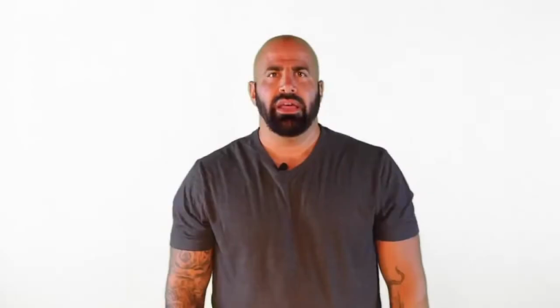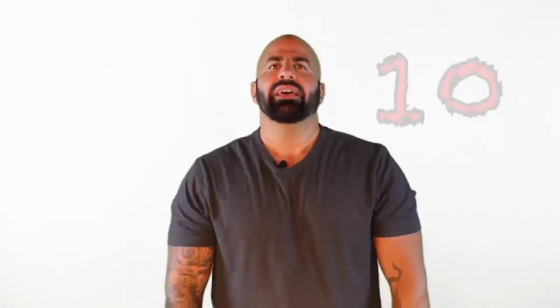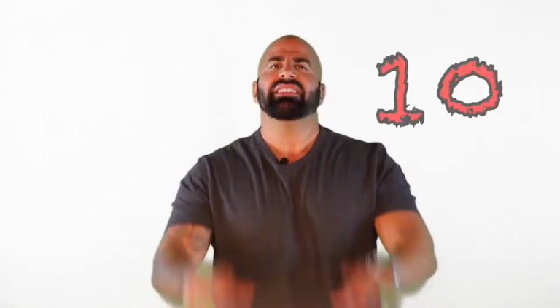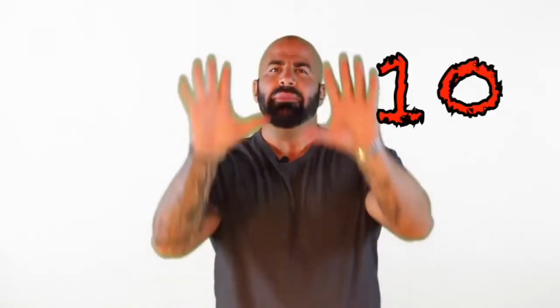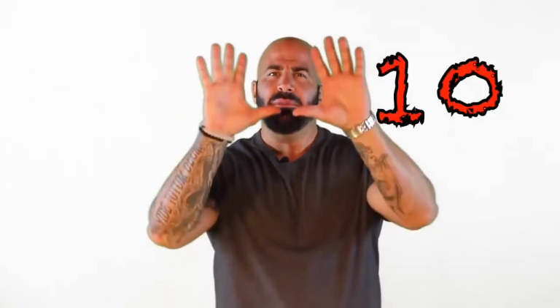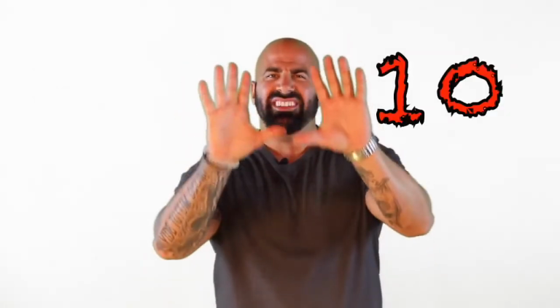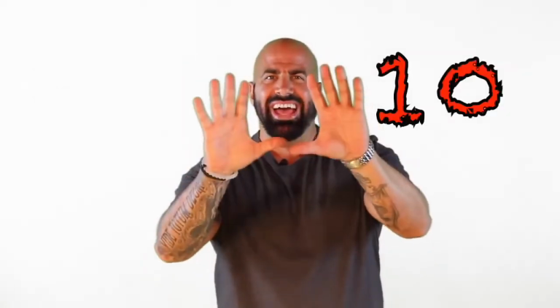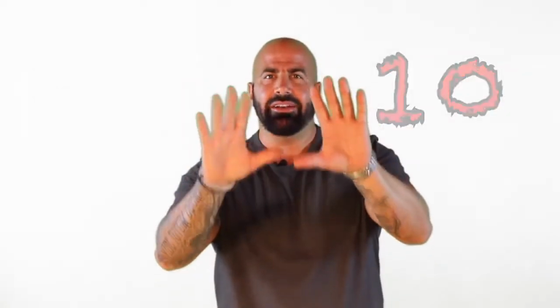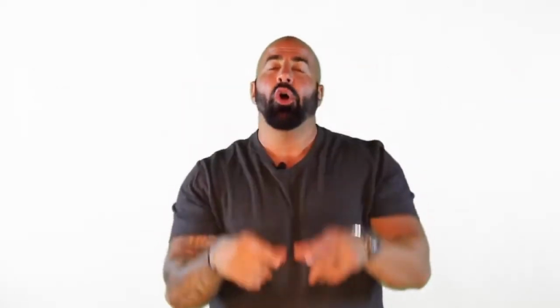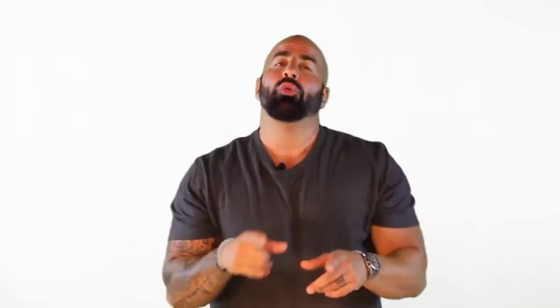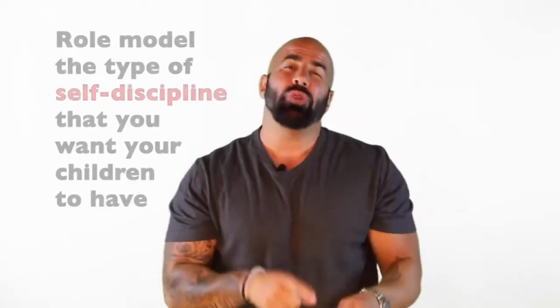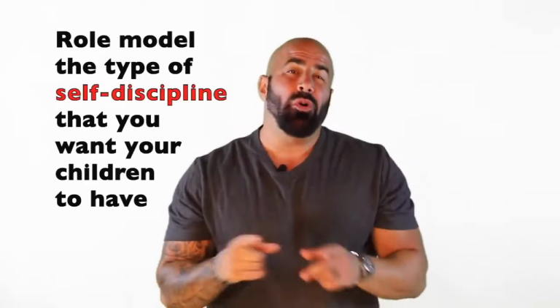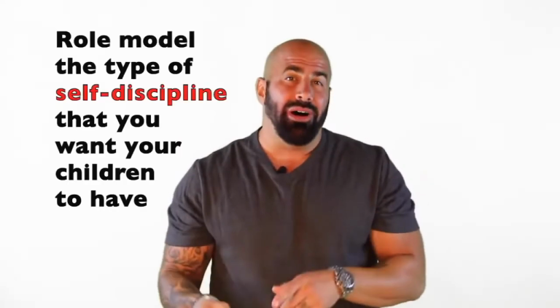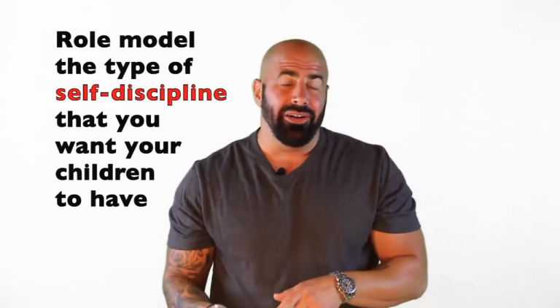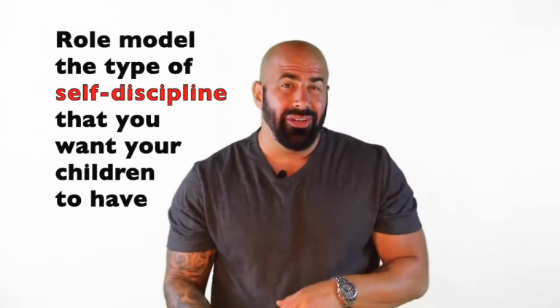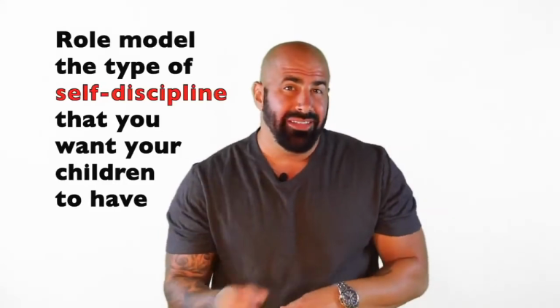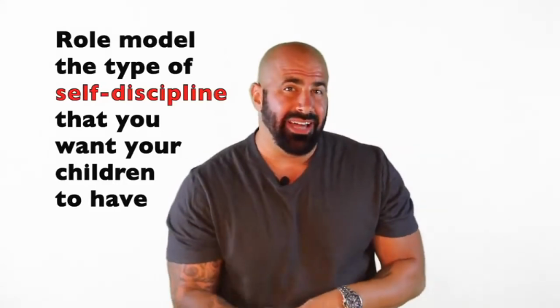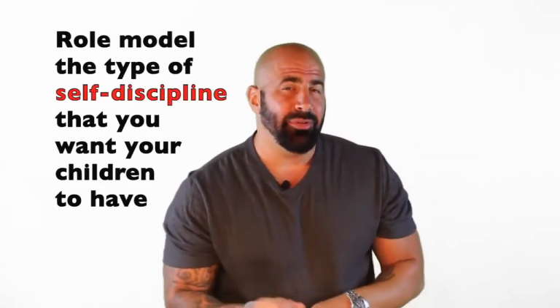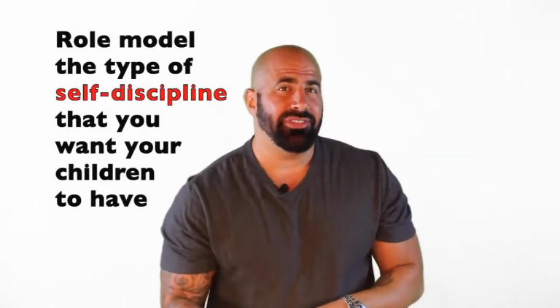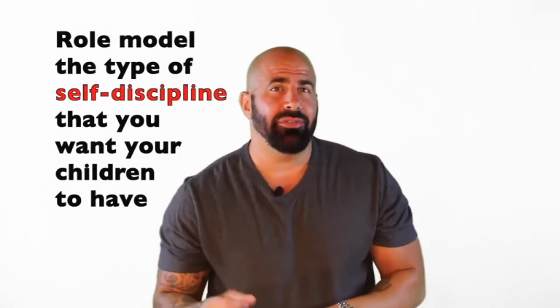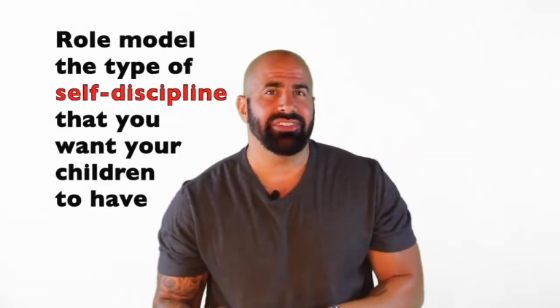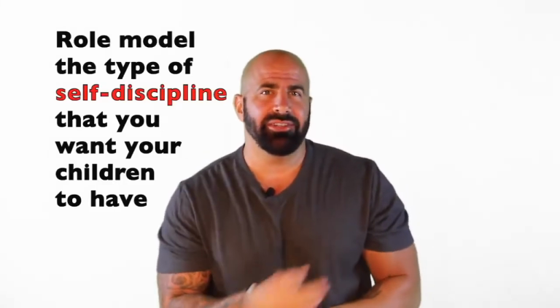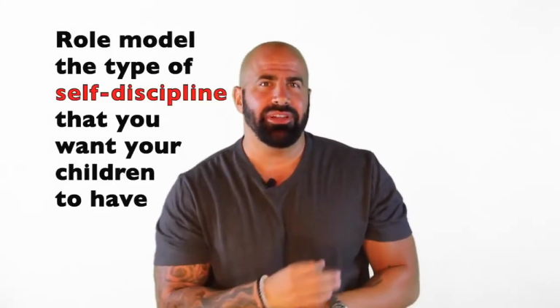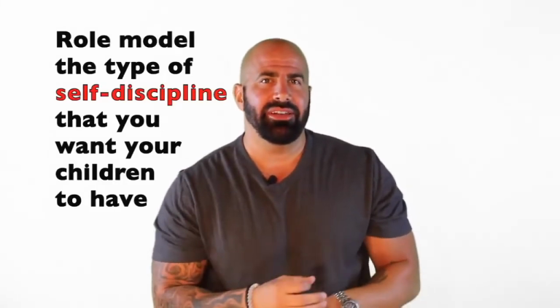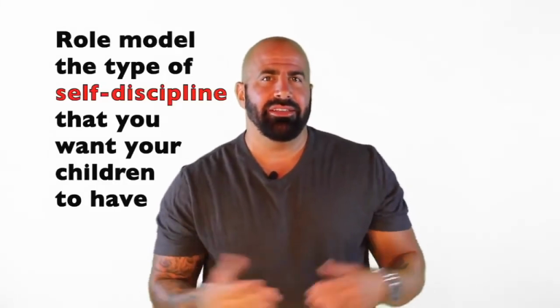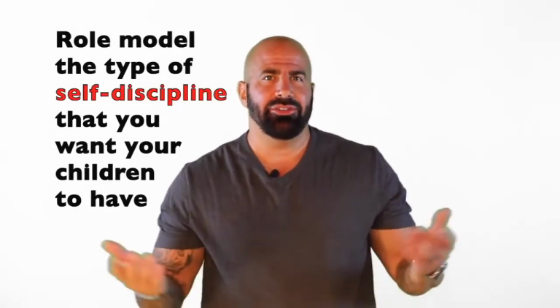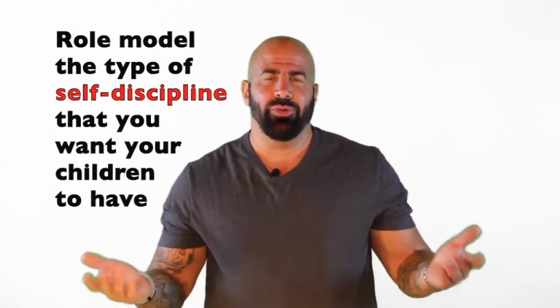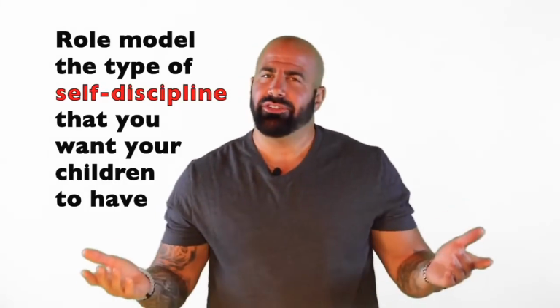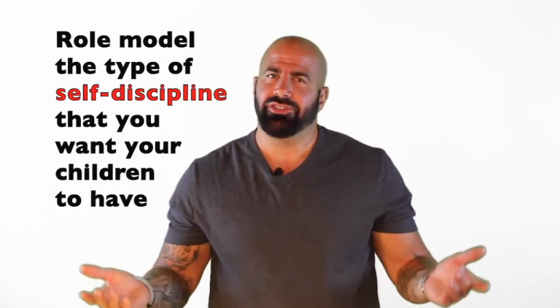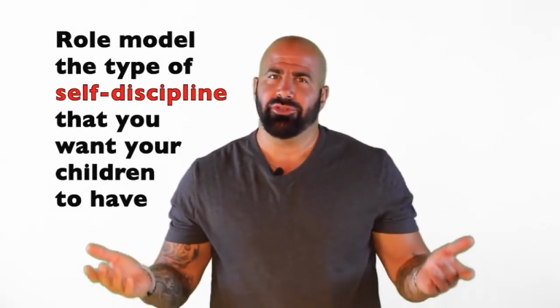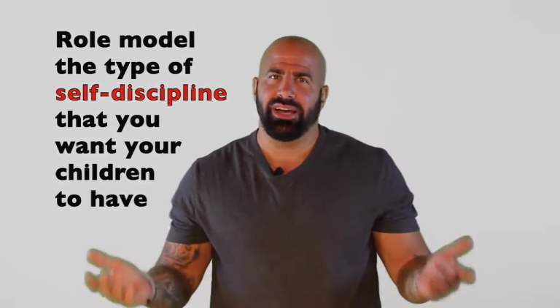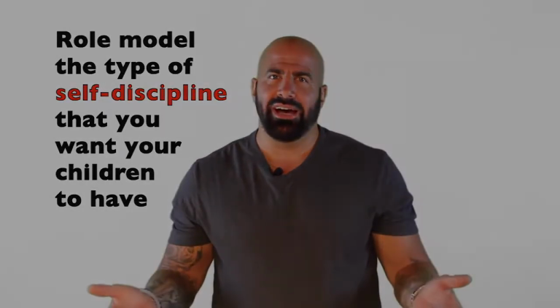Step number ten: role model the type of self-discipline that you want your children to have.